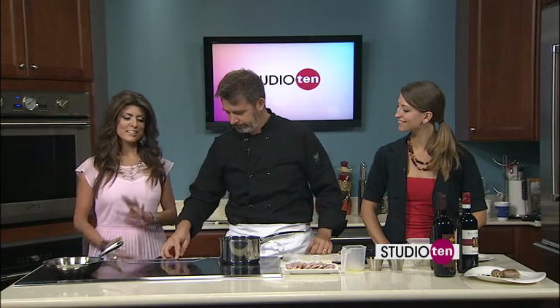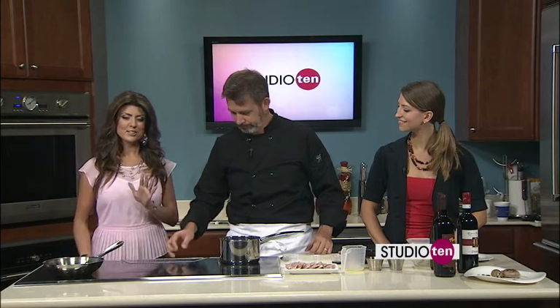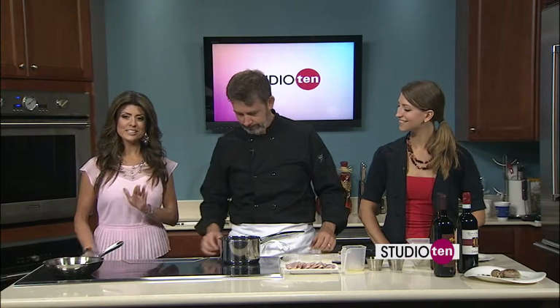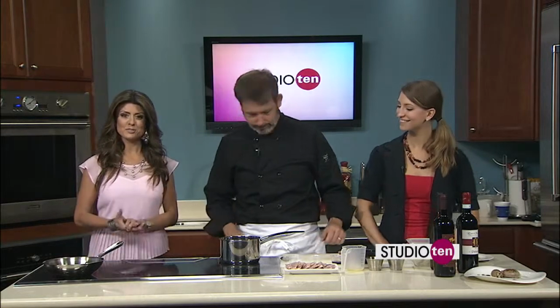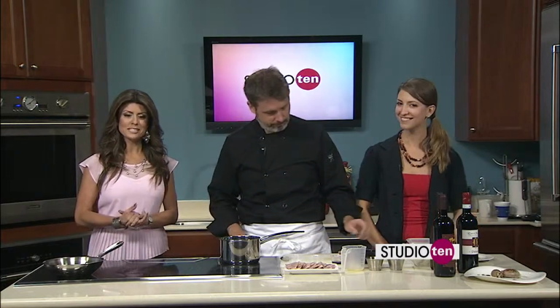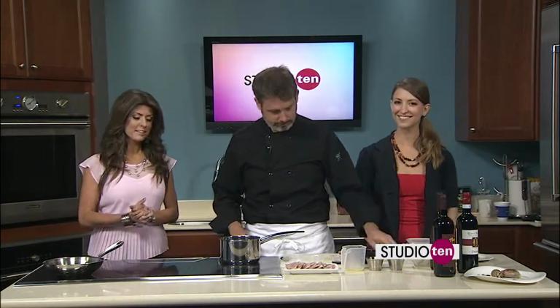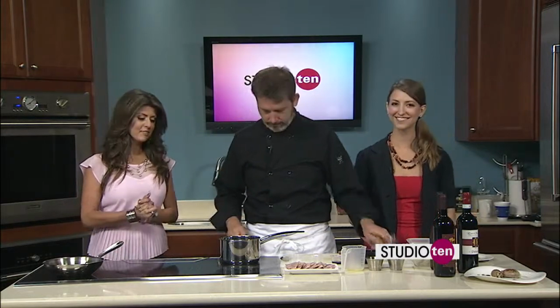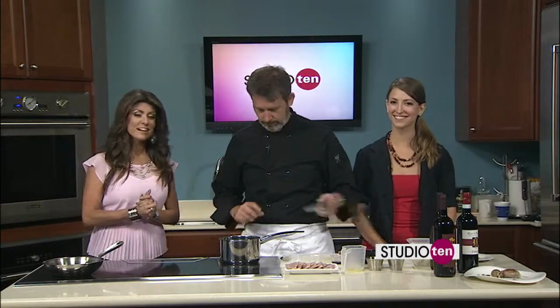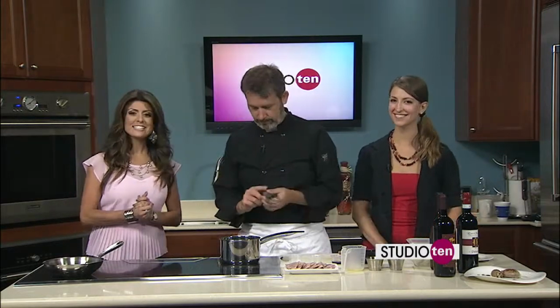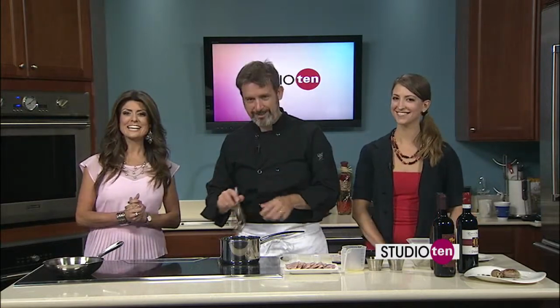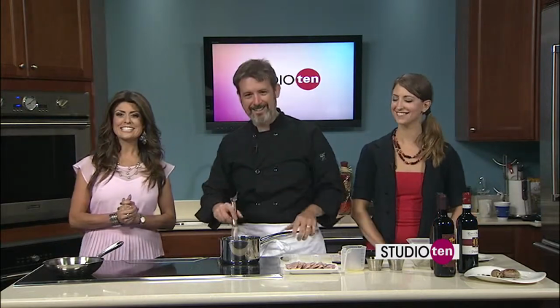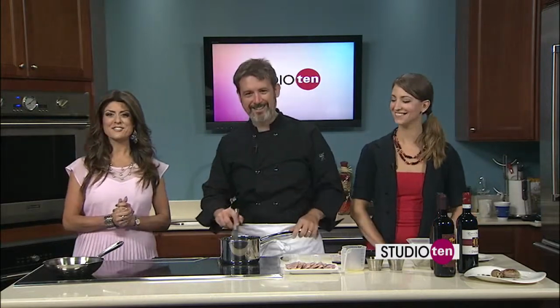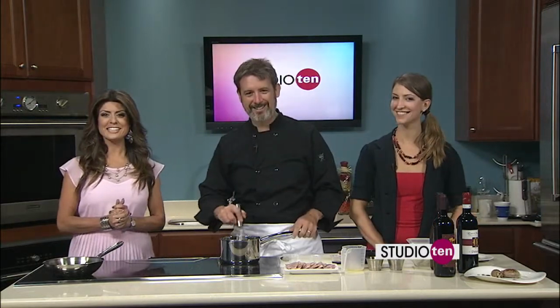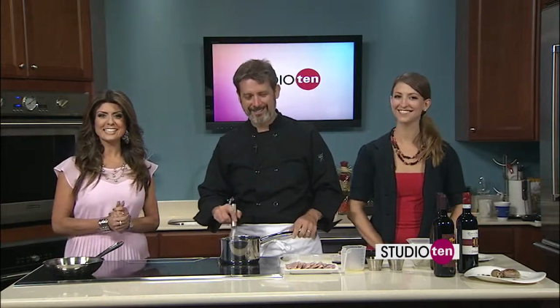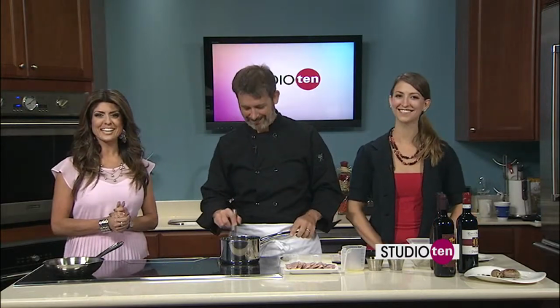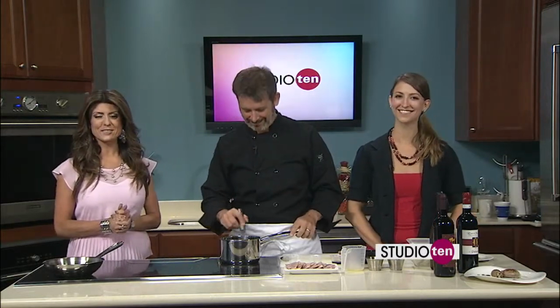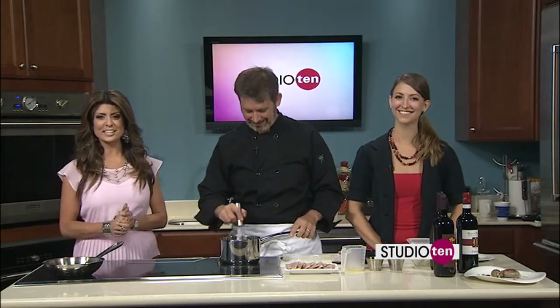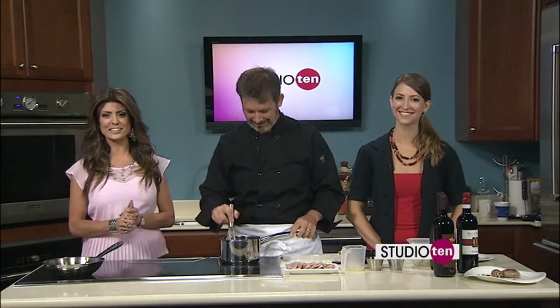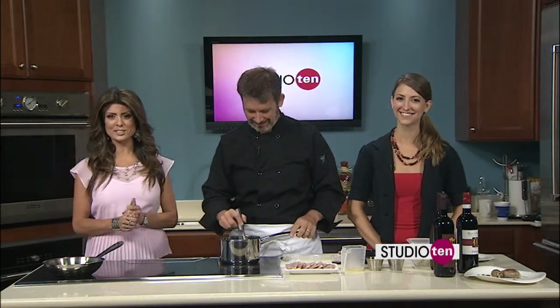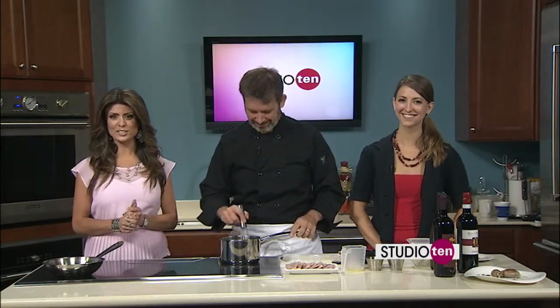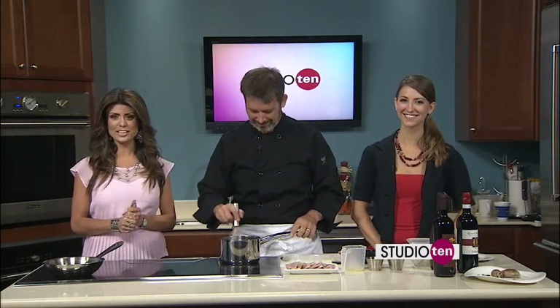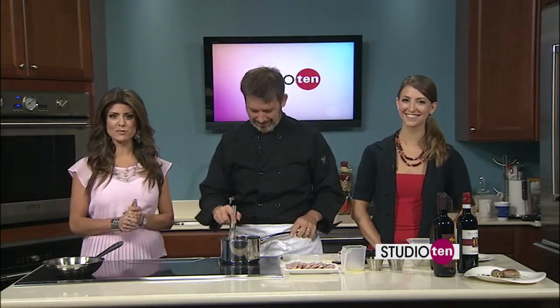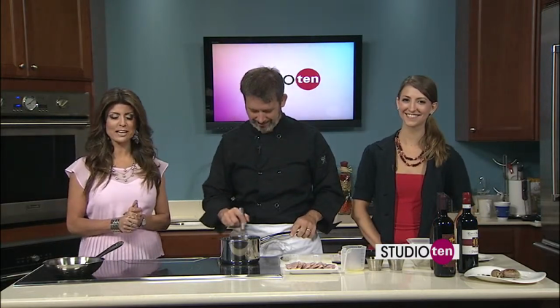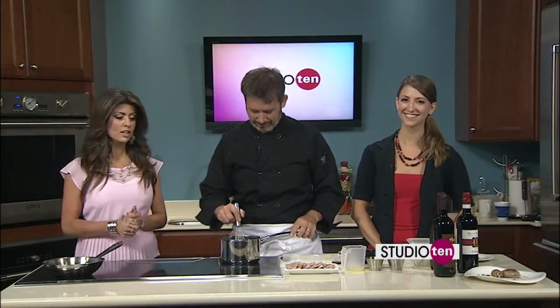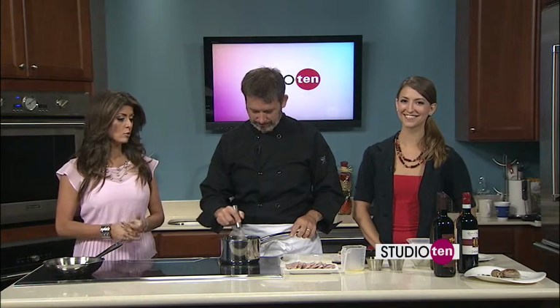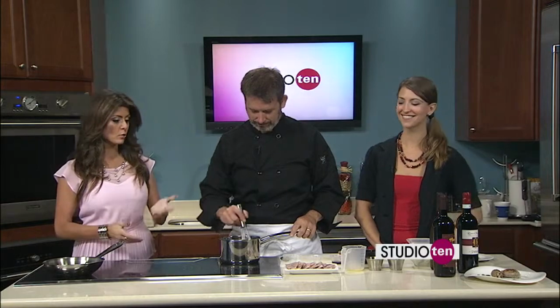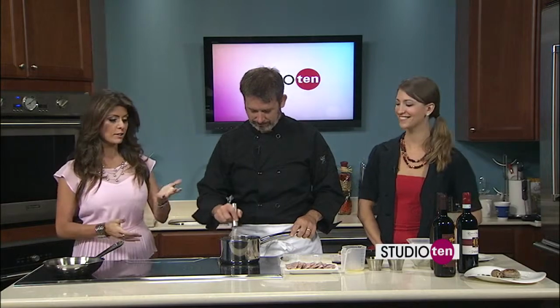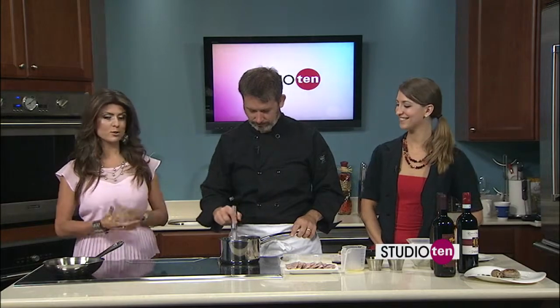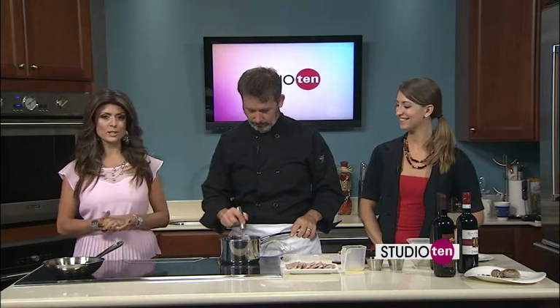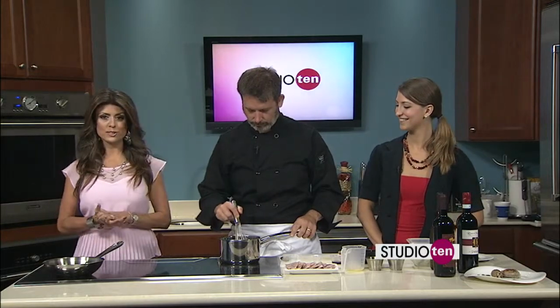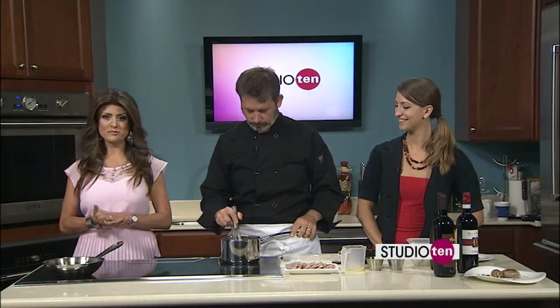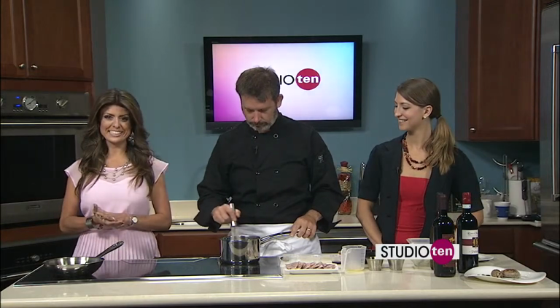Make sure you get this recipe at fox10tv.com - that's all on the Studio 10 page. We'll start working on the quail when we come back.